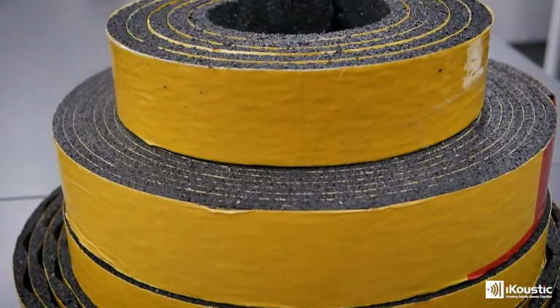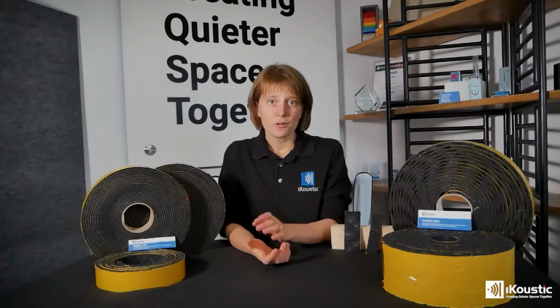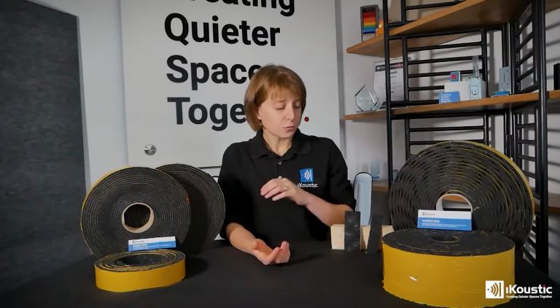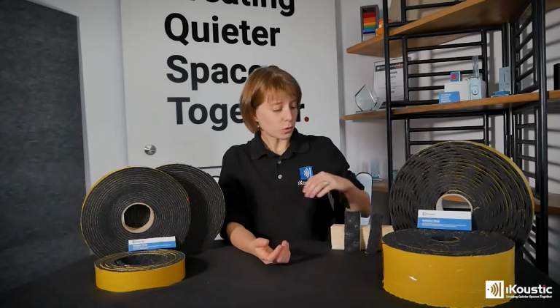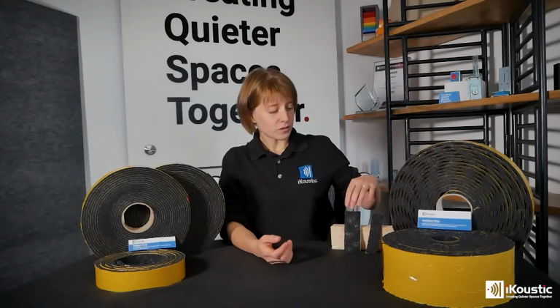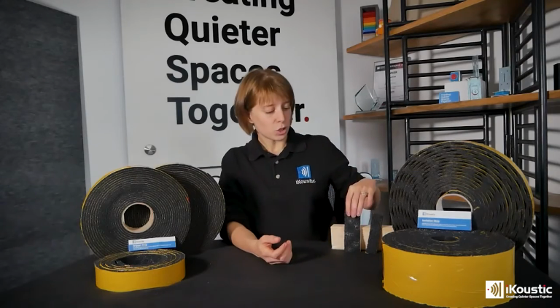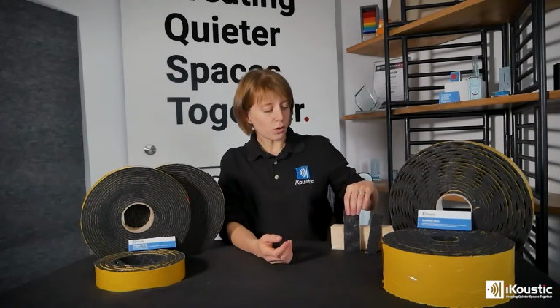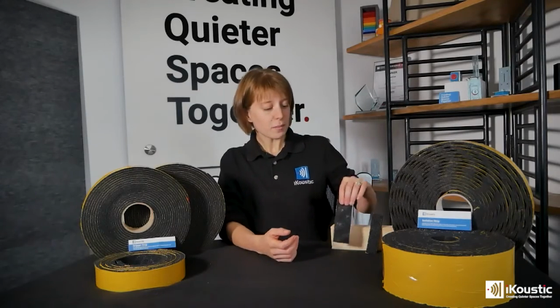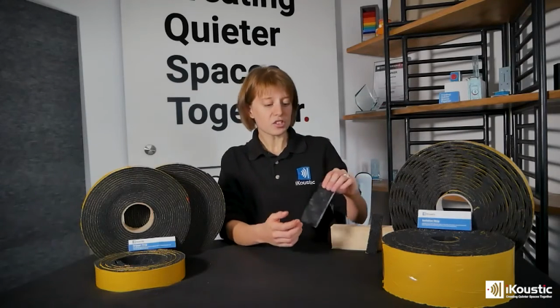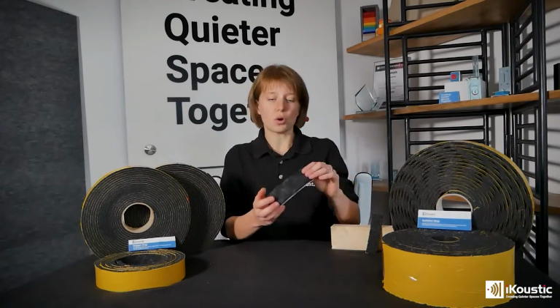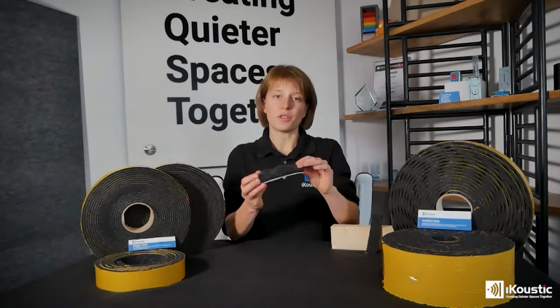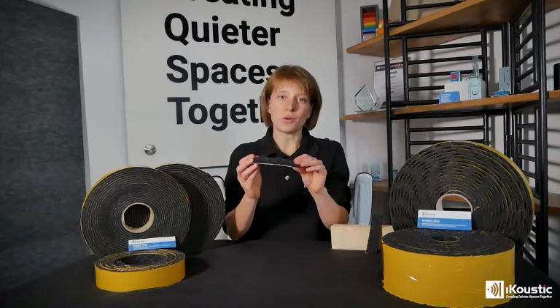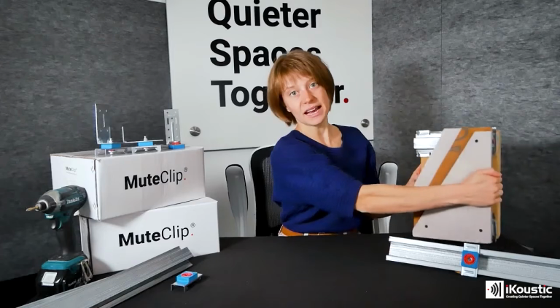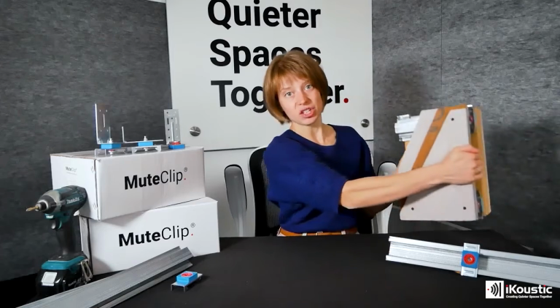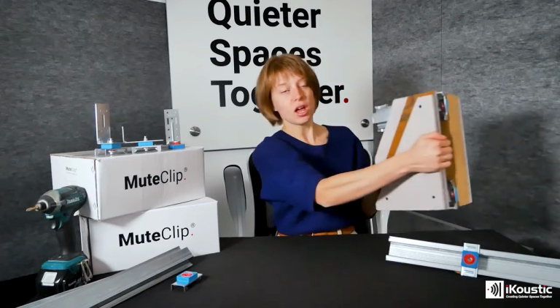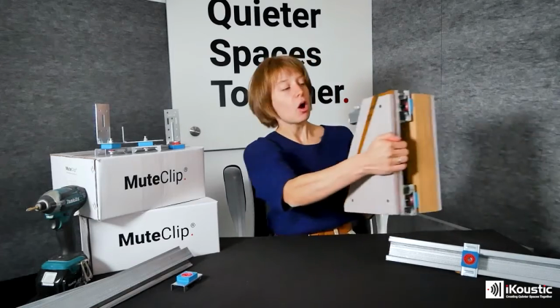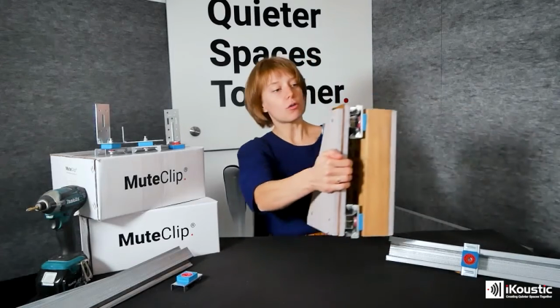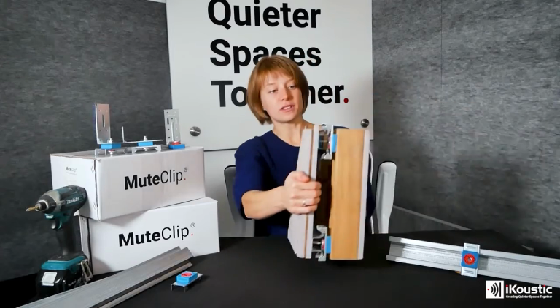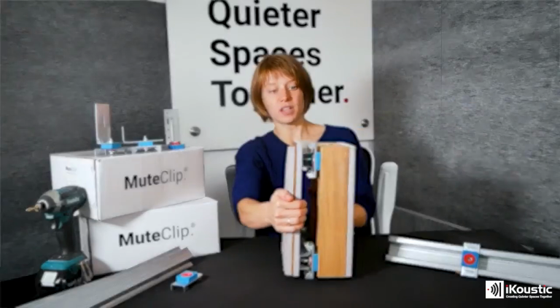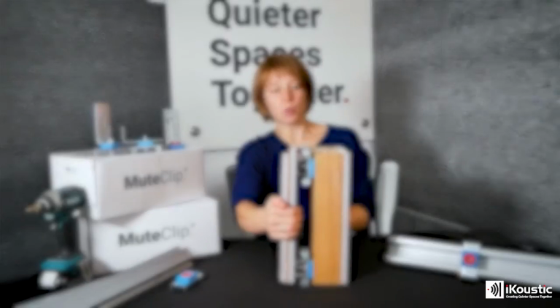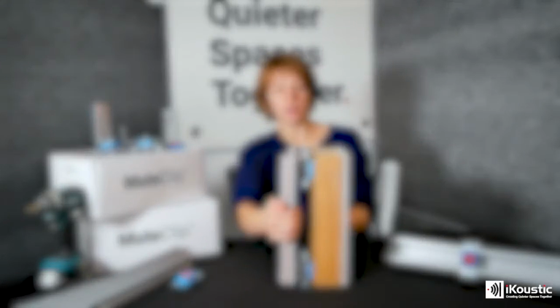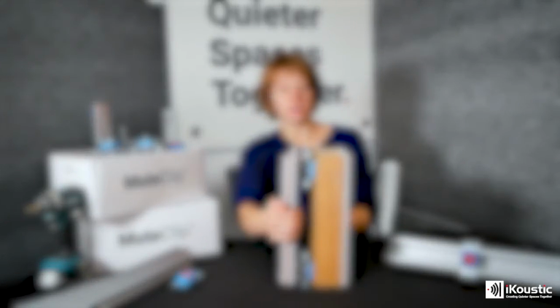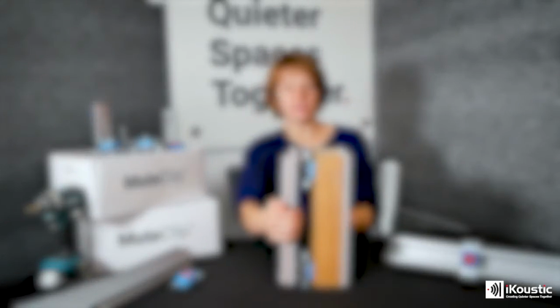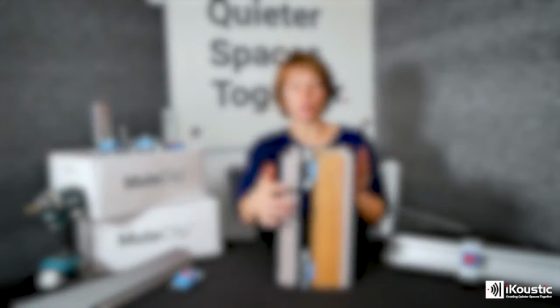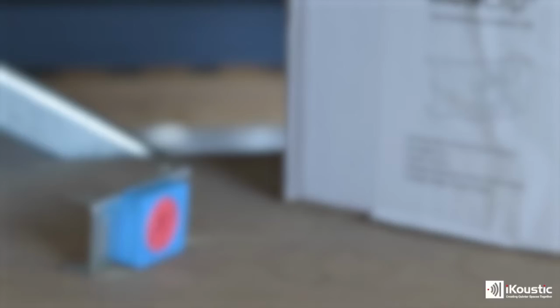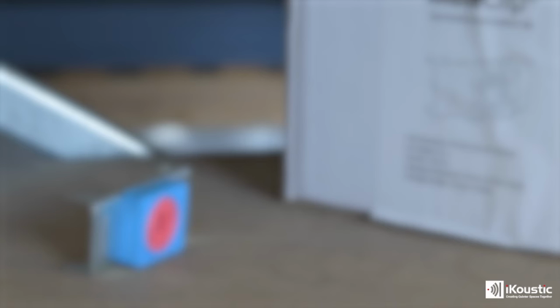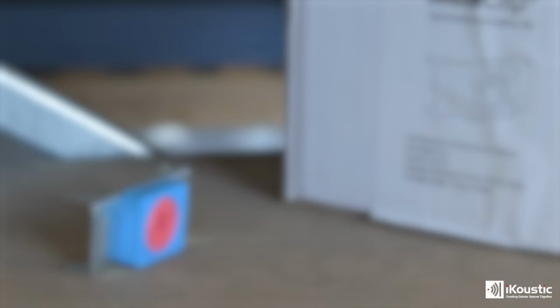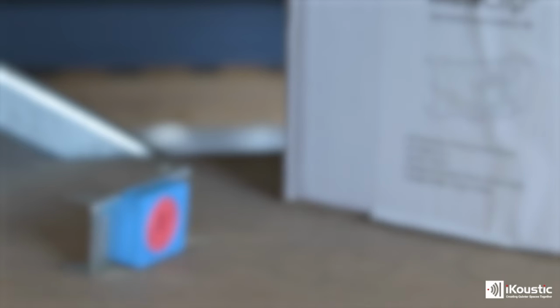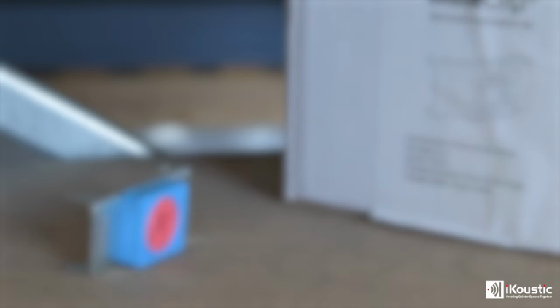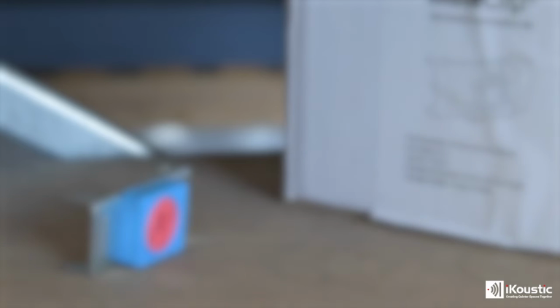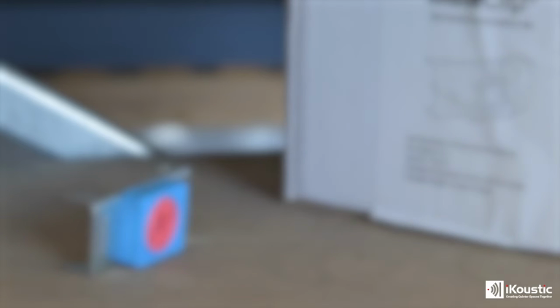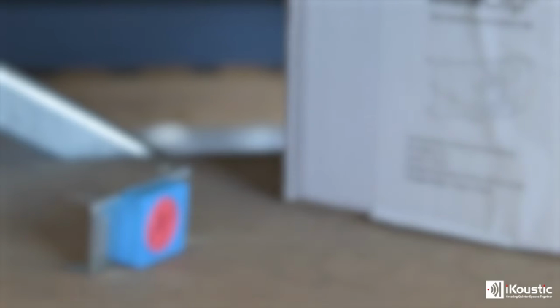If you want to find out more about mineral wool or soundproofing in general, head over to iqstick.co.uk where we'll be happy to help.